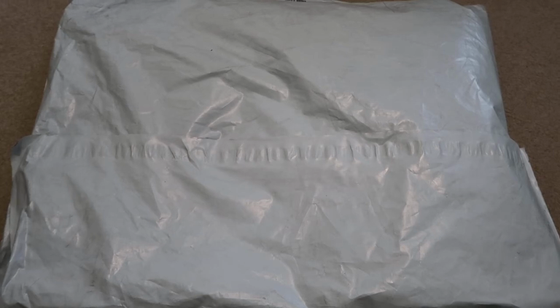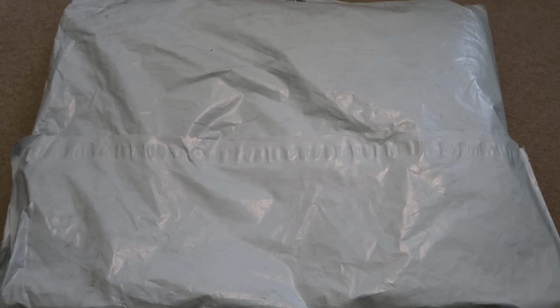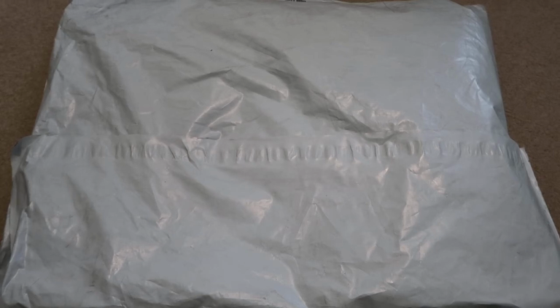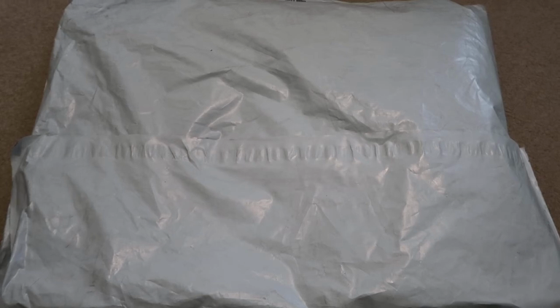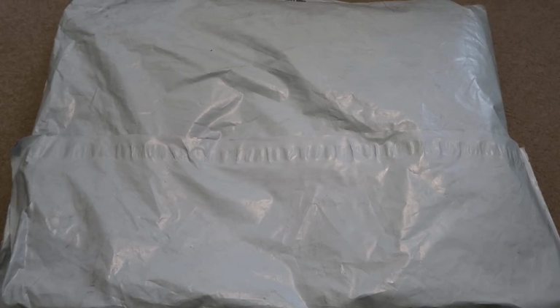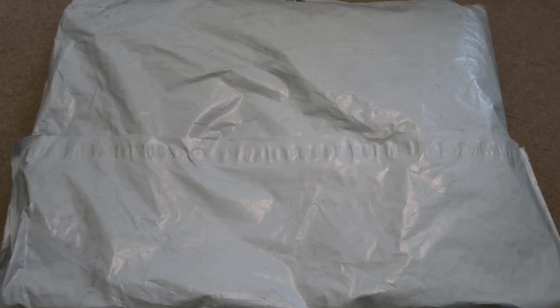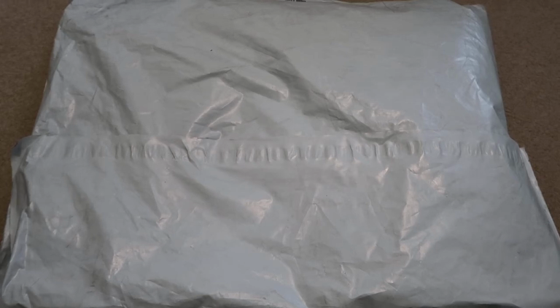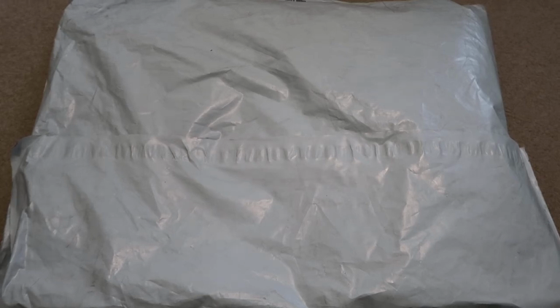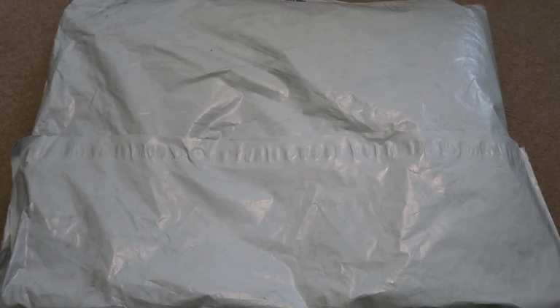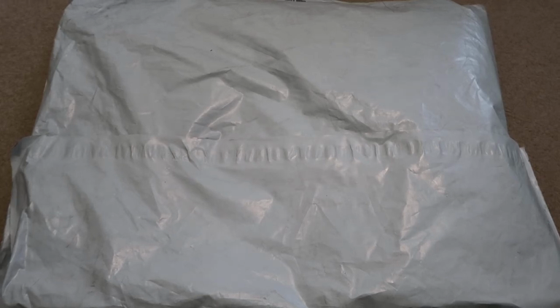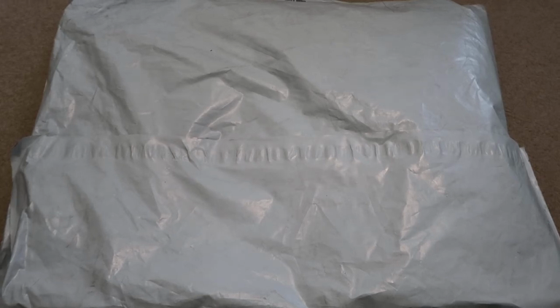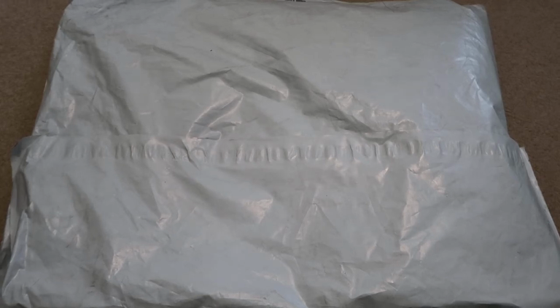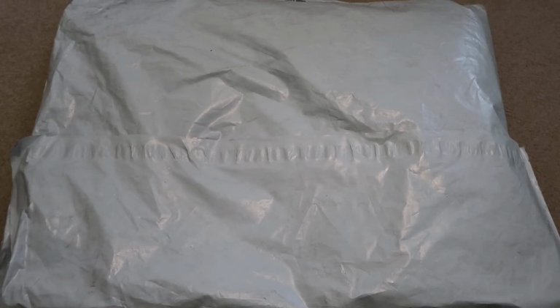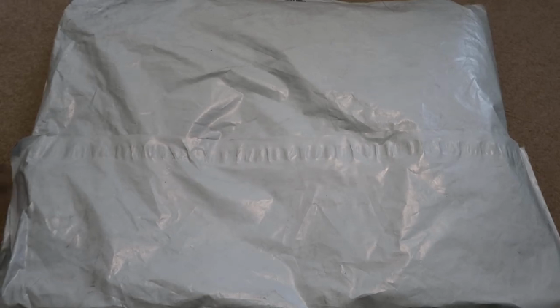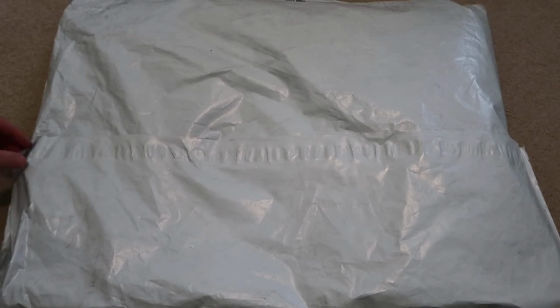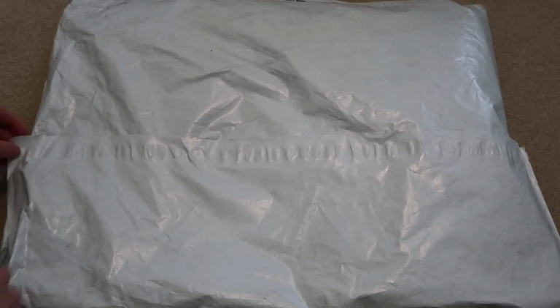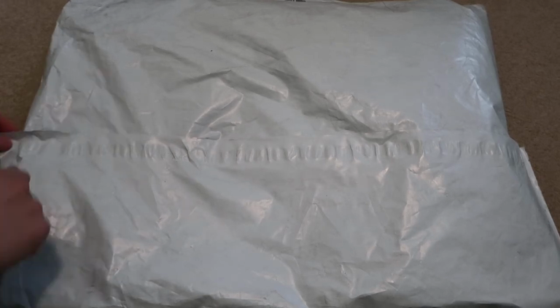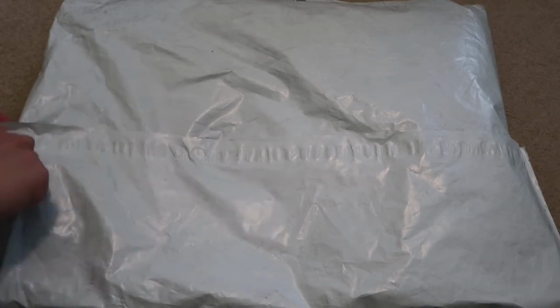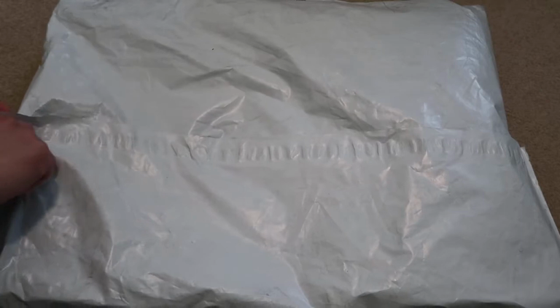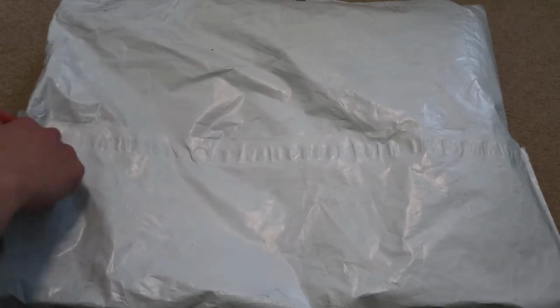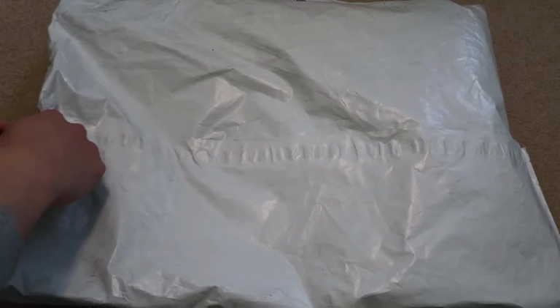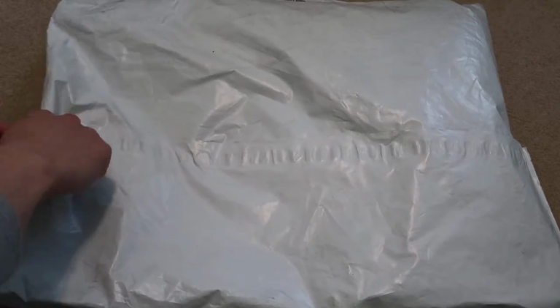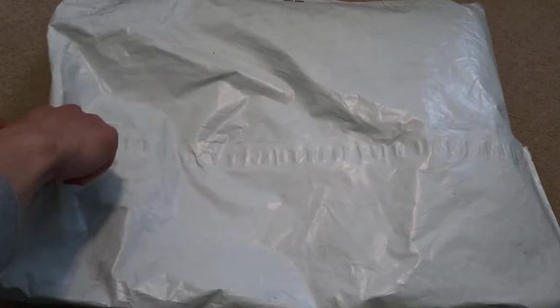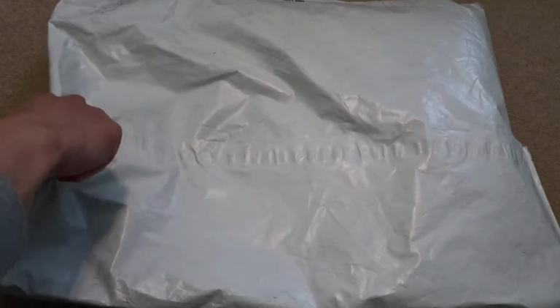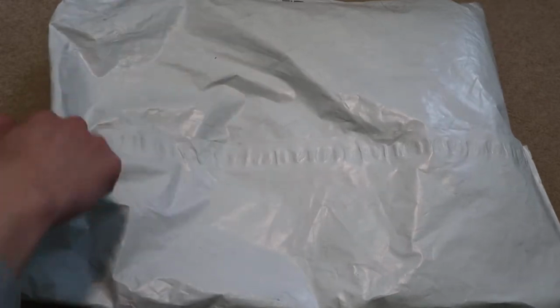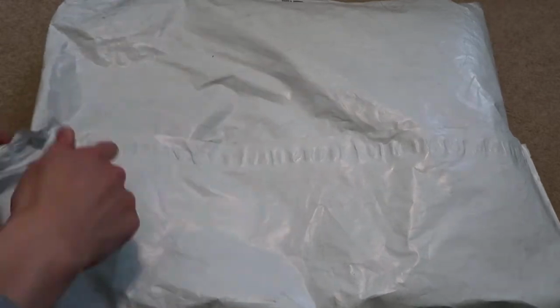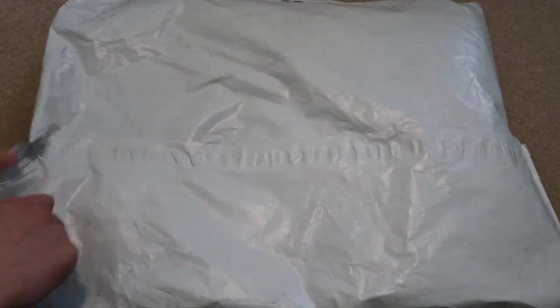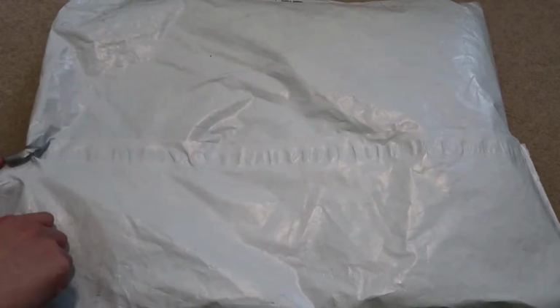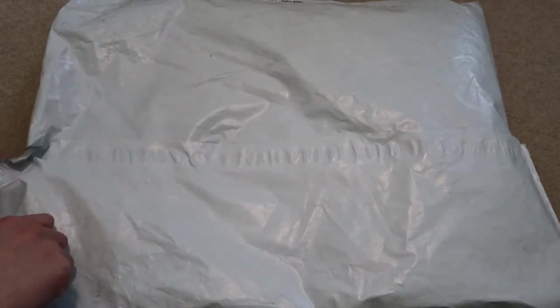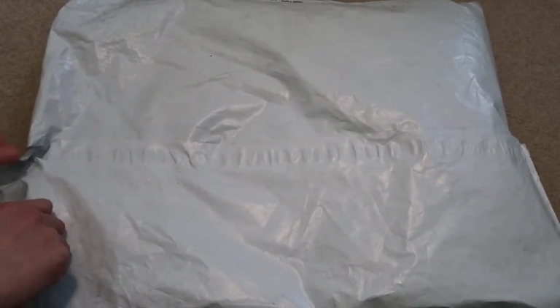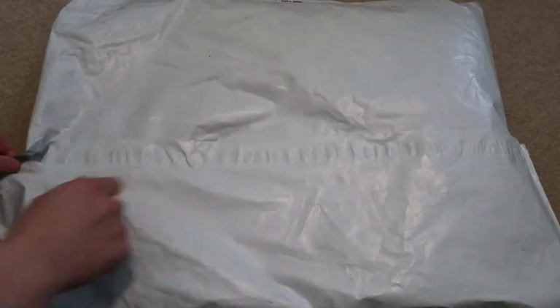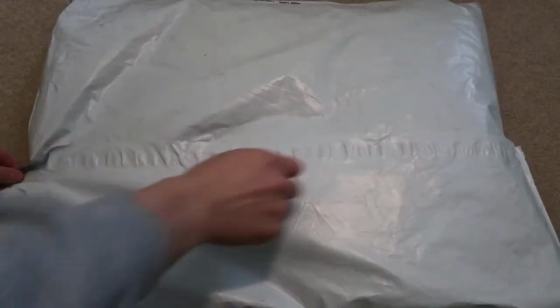Supreme Week 9 — unbagging and unboxing finally came in. Now let's get to it.